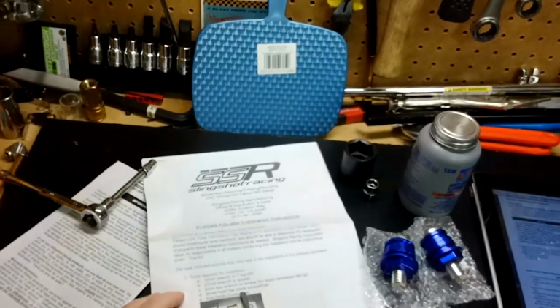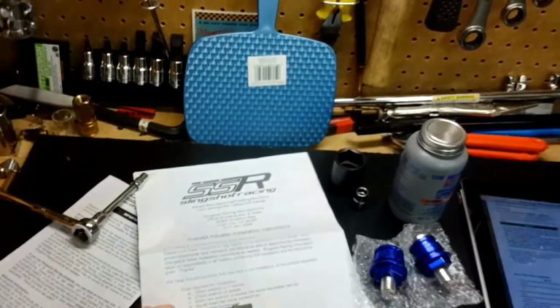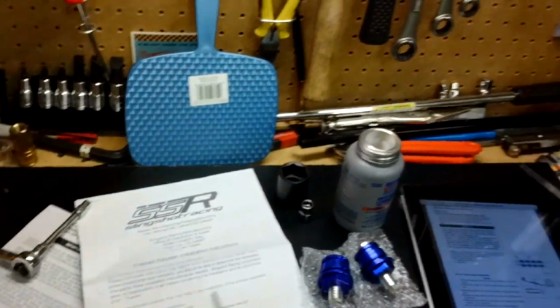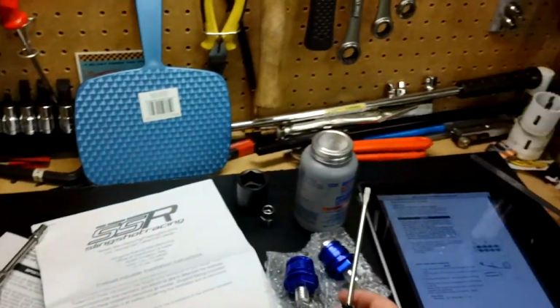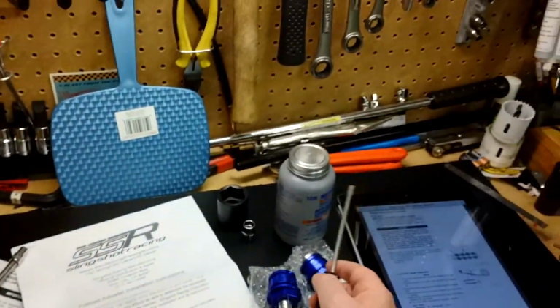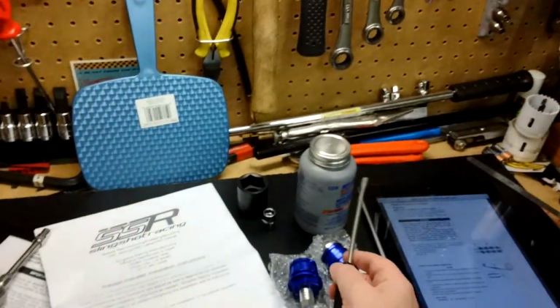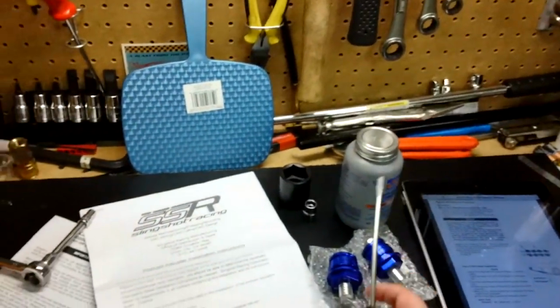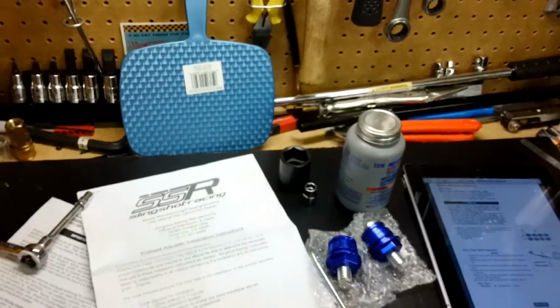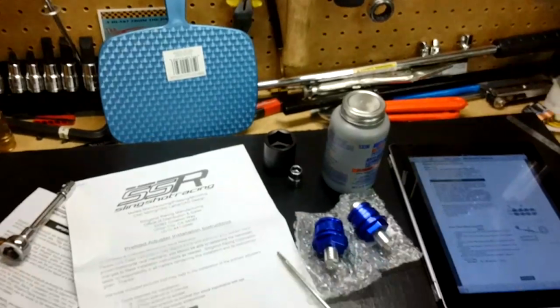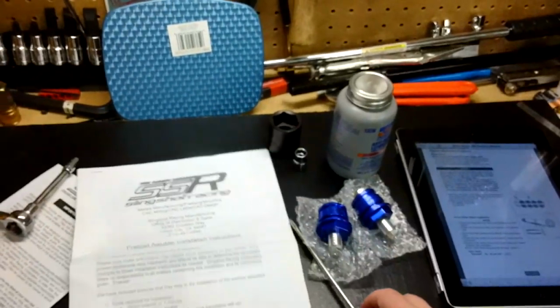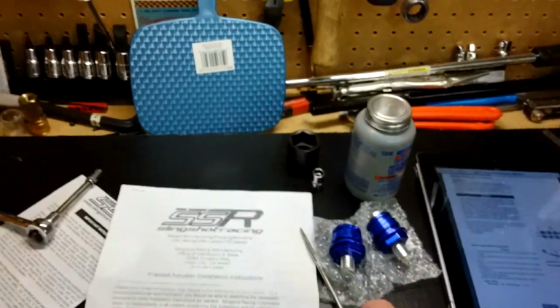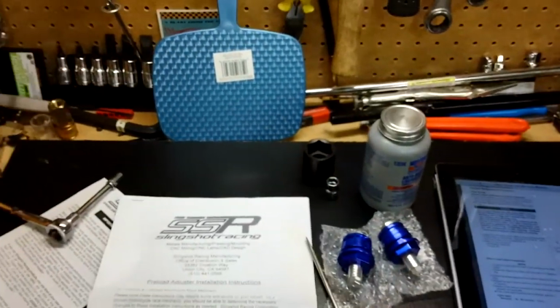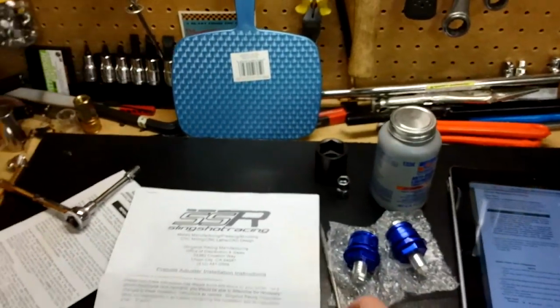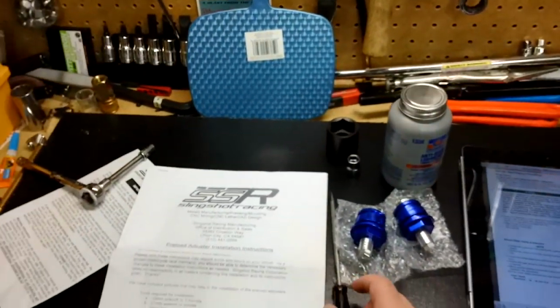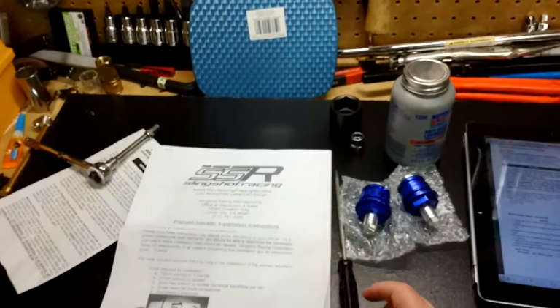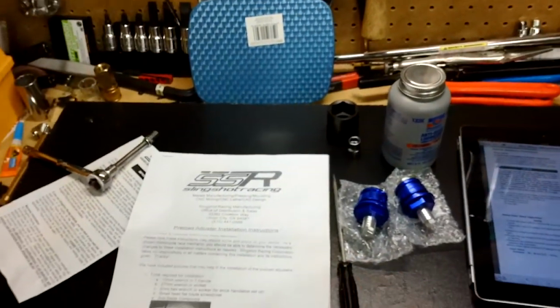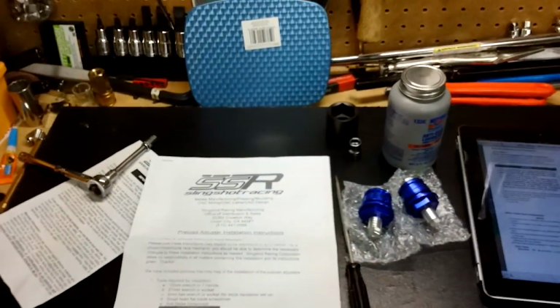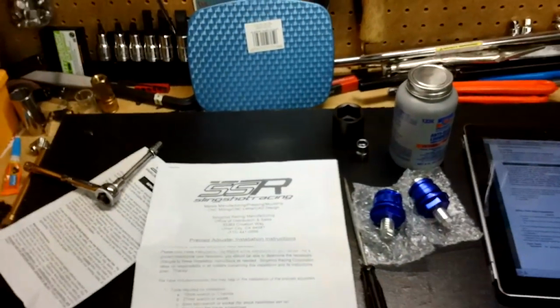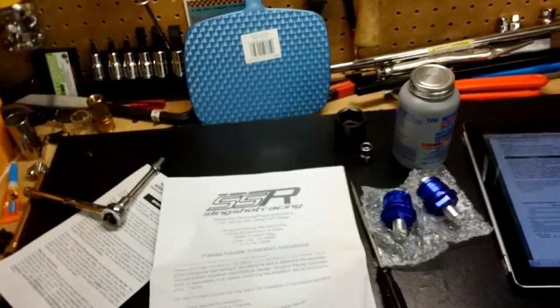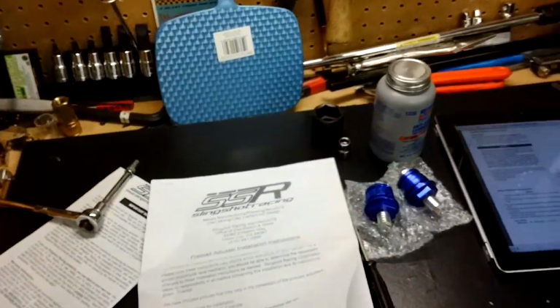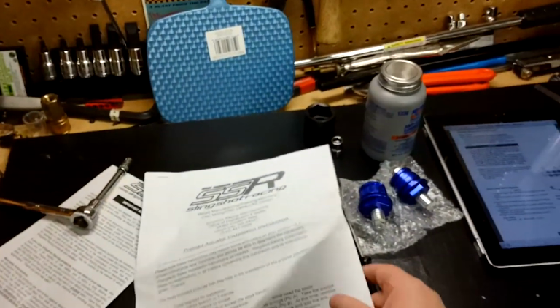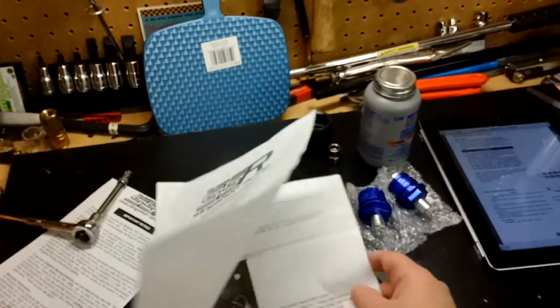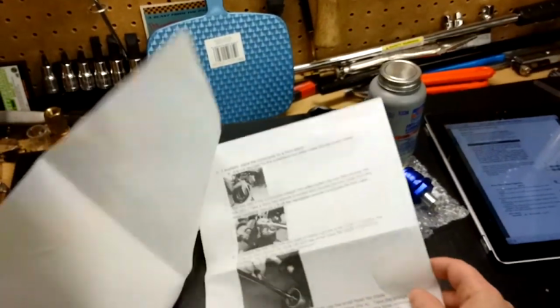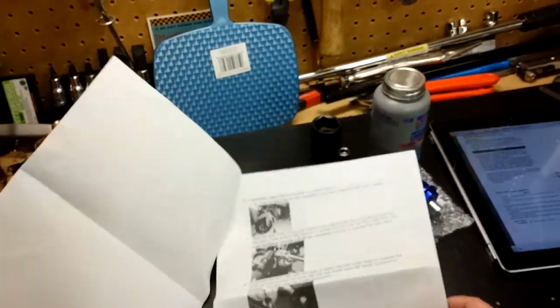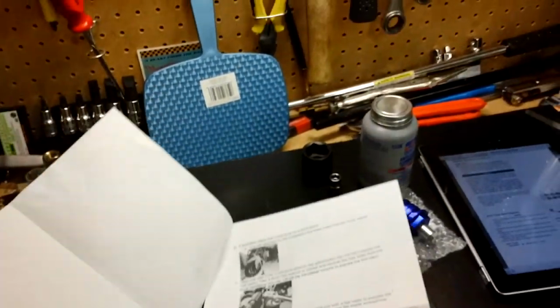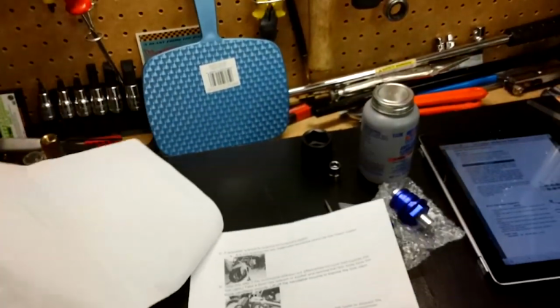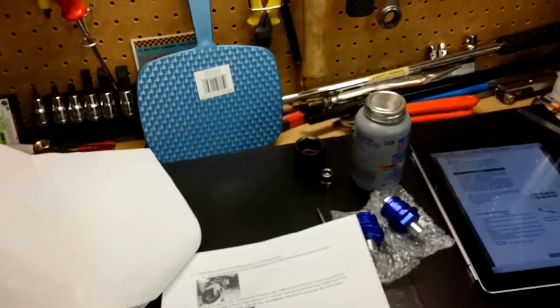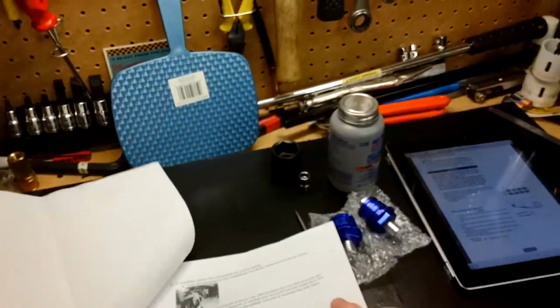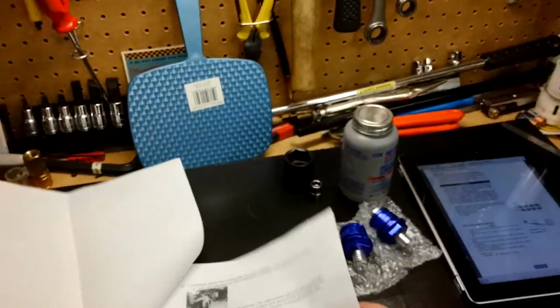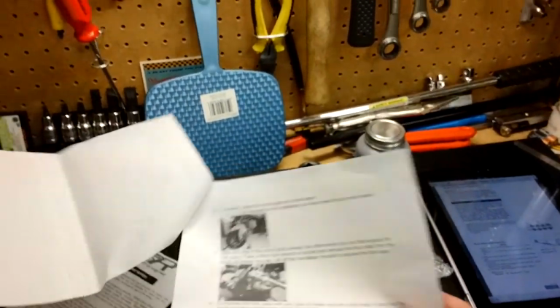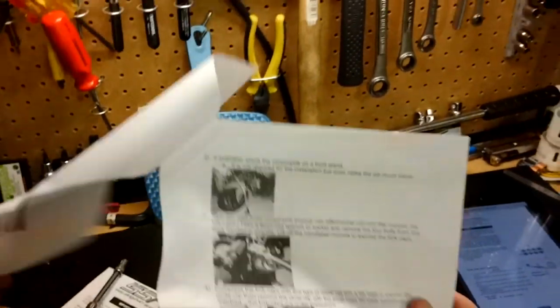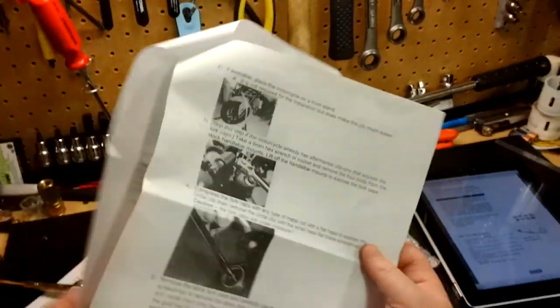Anti-seize compound right there. I have no idea what I am doing, but I am going to teach you how to do it.